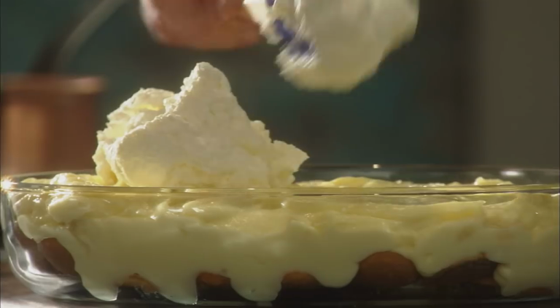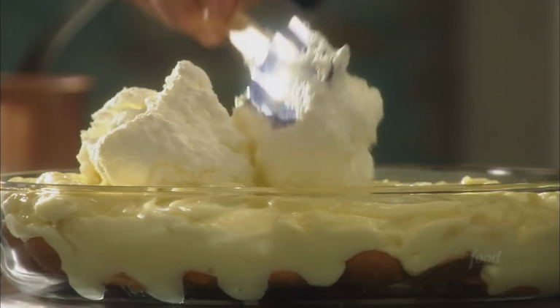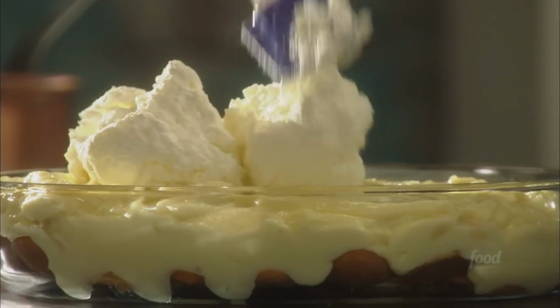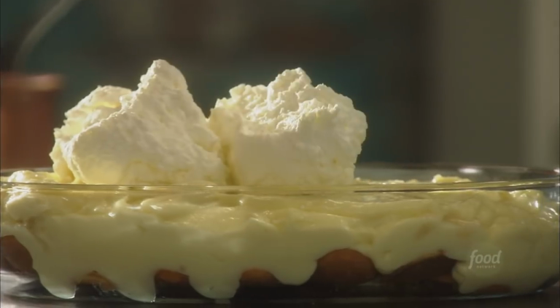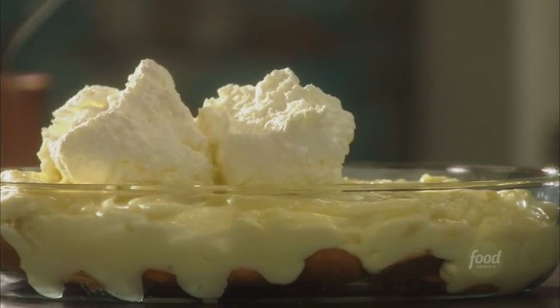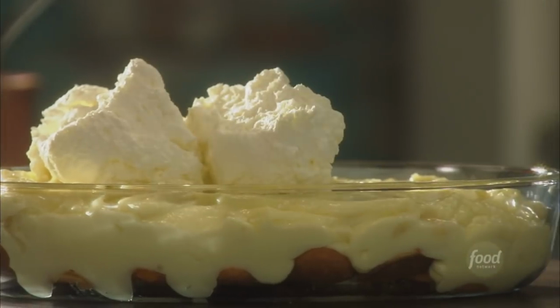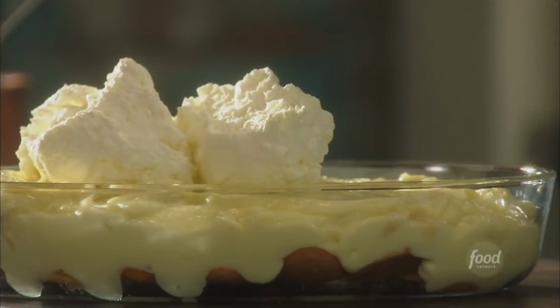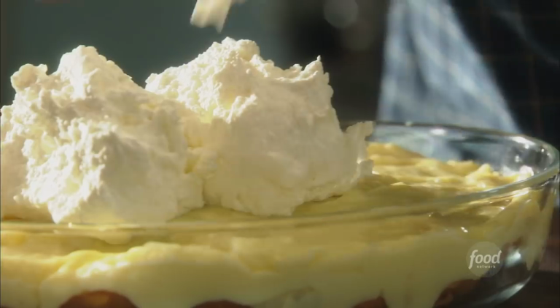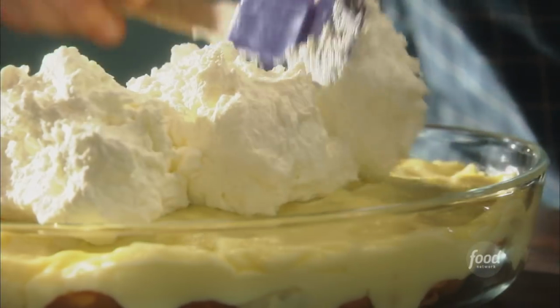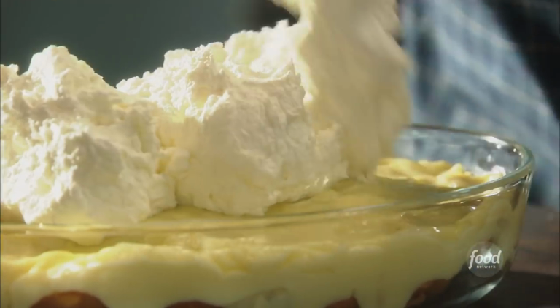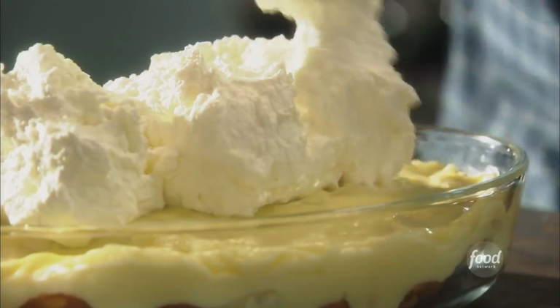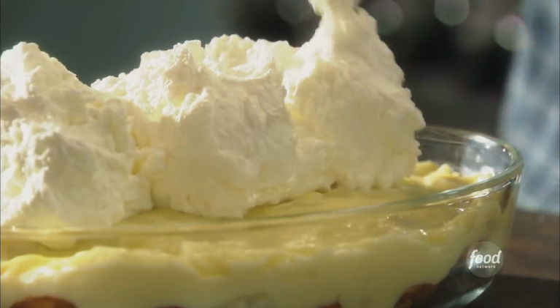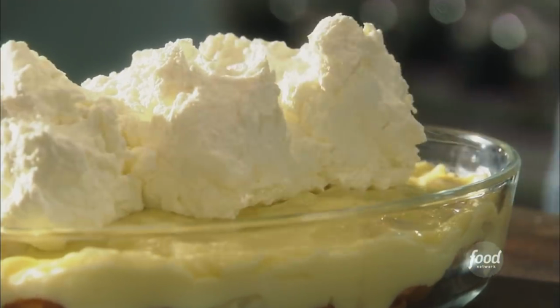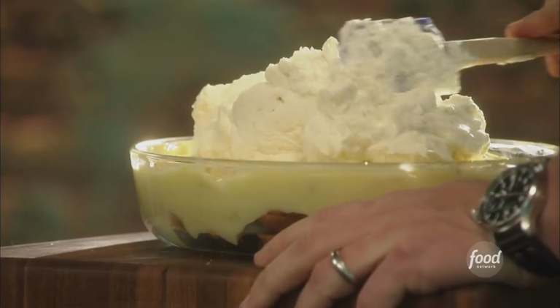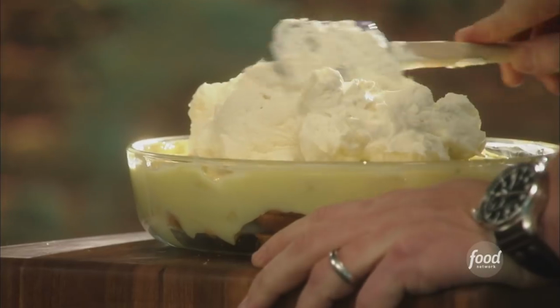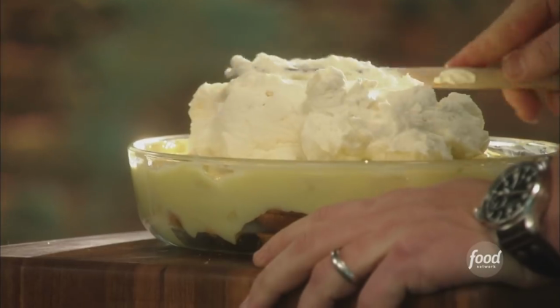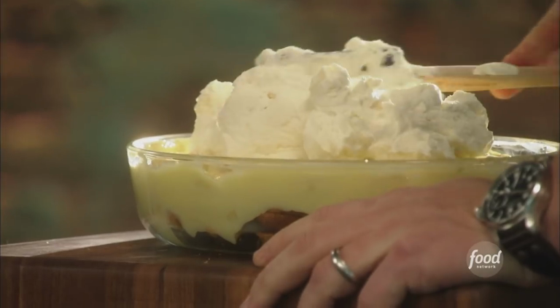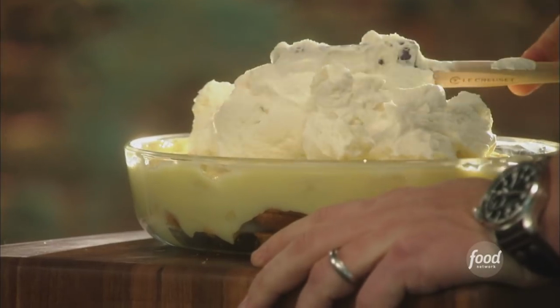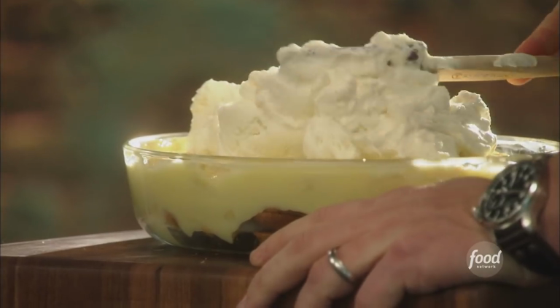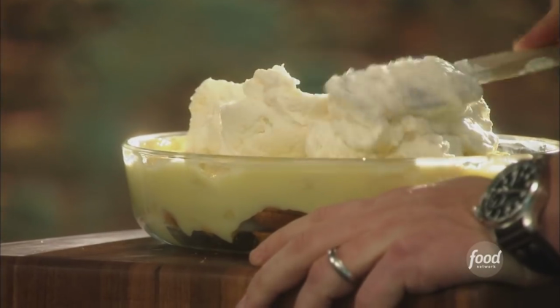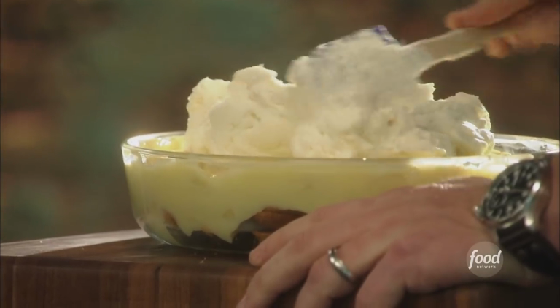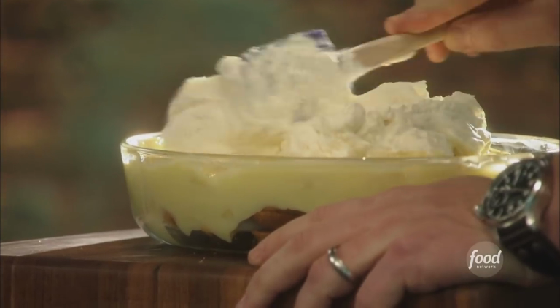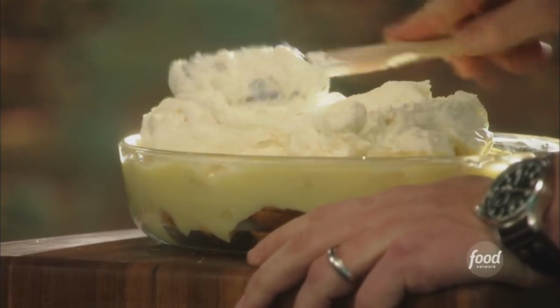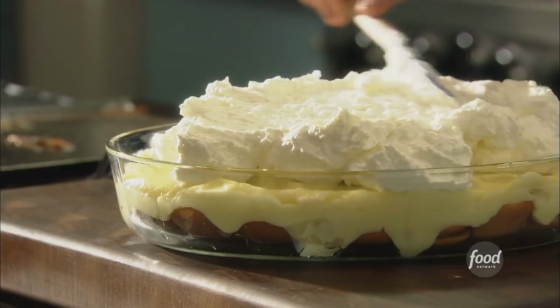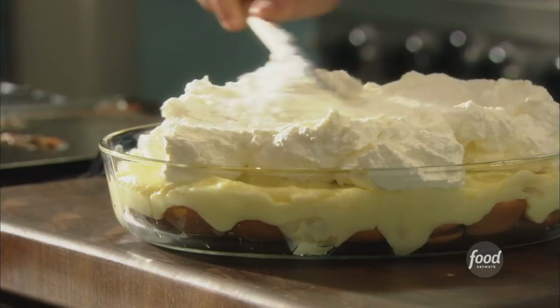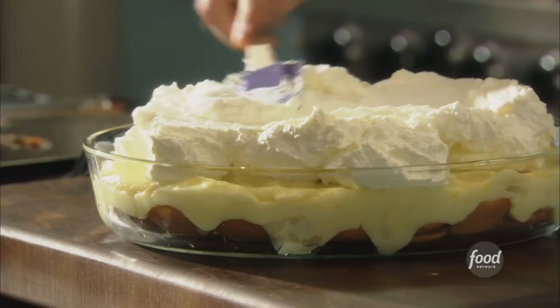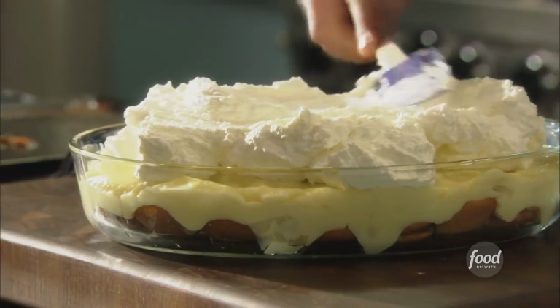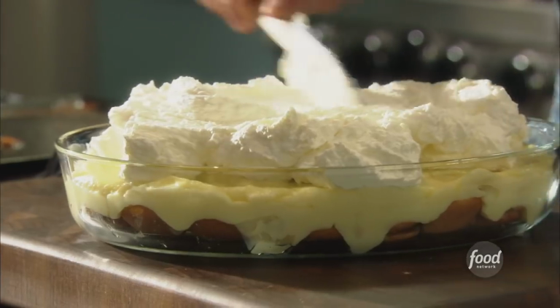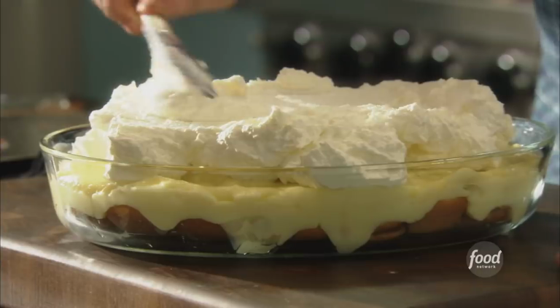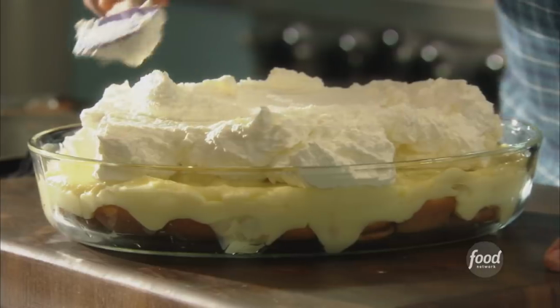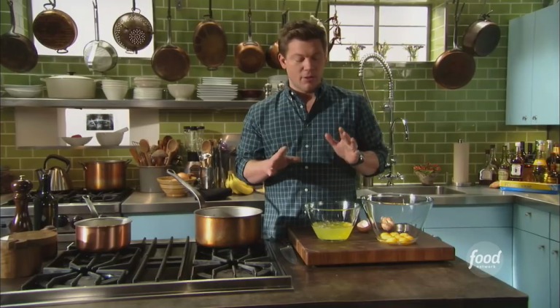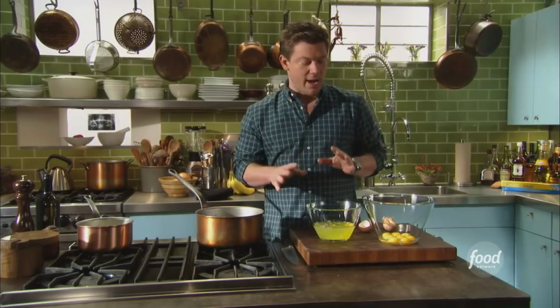We're making banana pudding, but not just any banana pudding. We're making the real deal, ultimate banana pudding. It's going to be great.